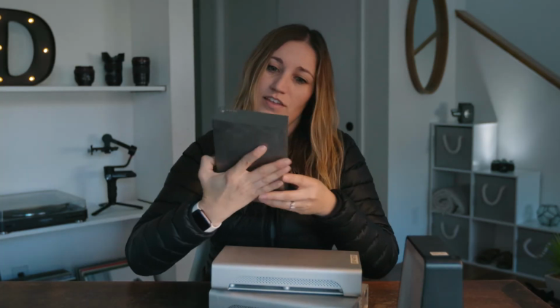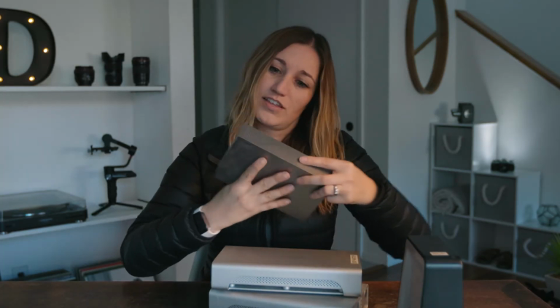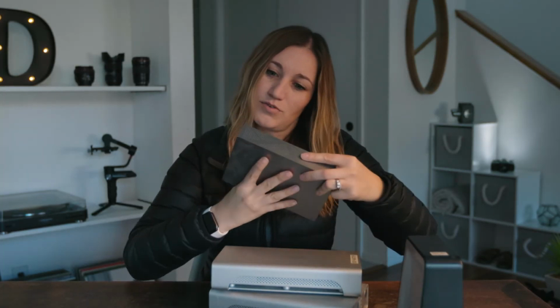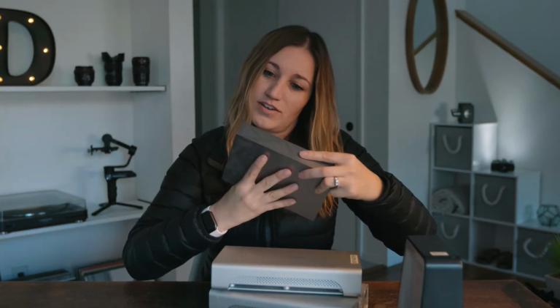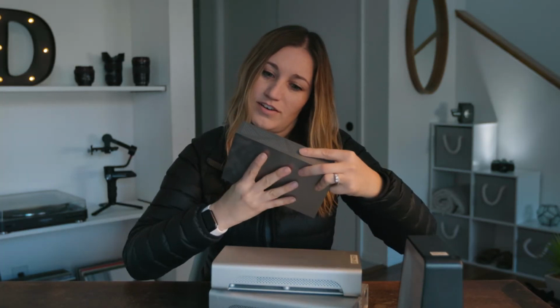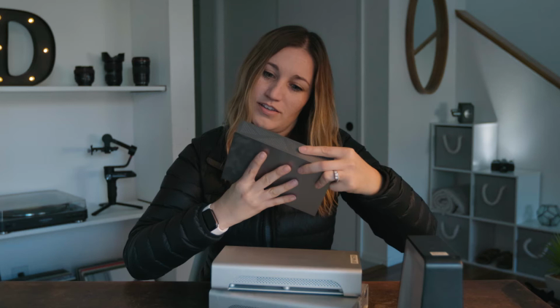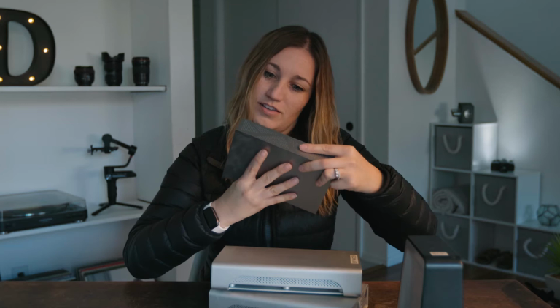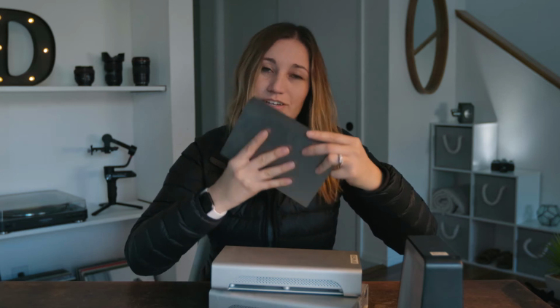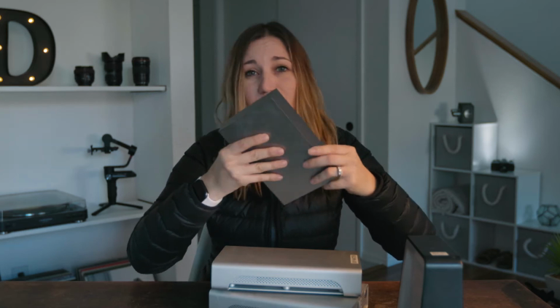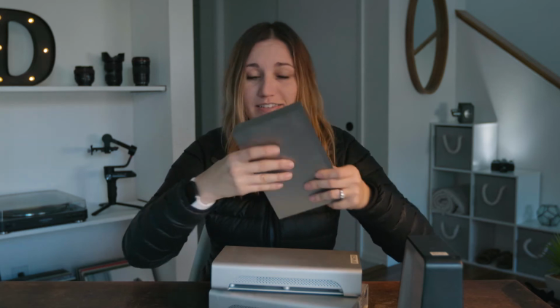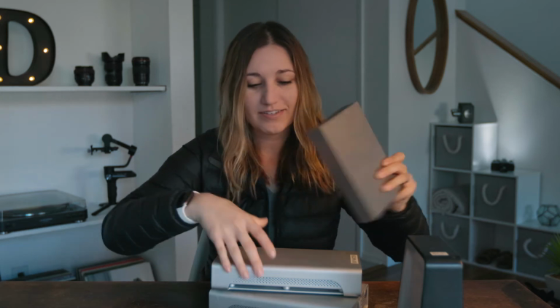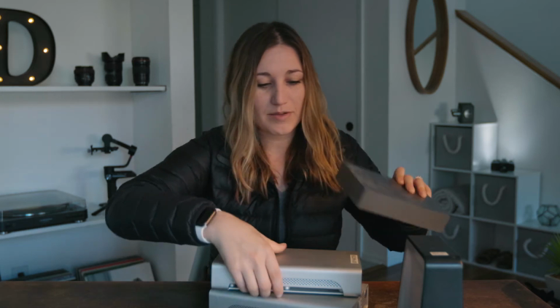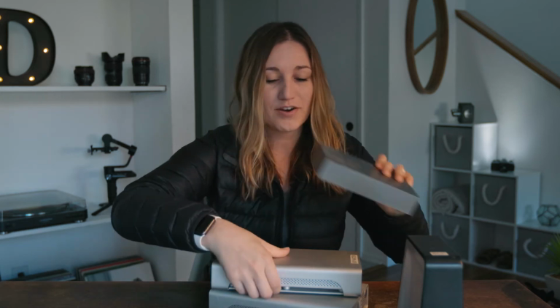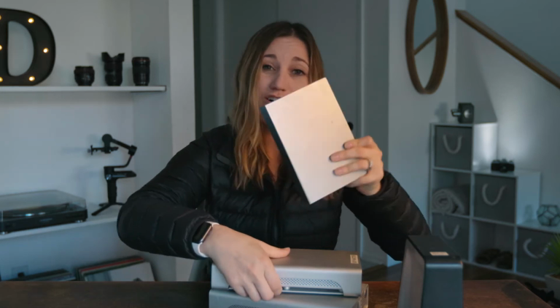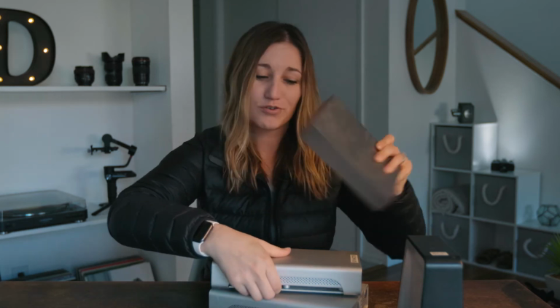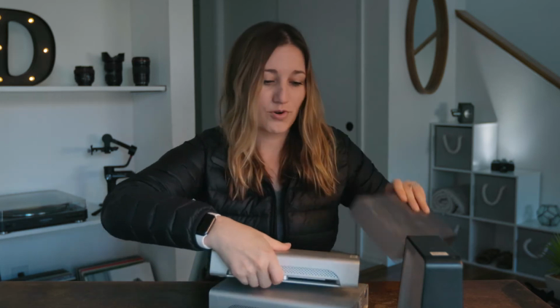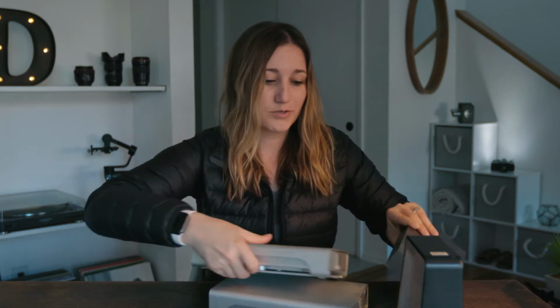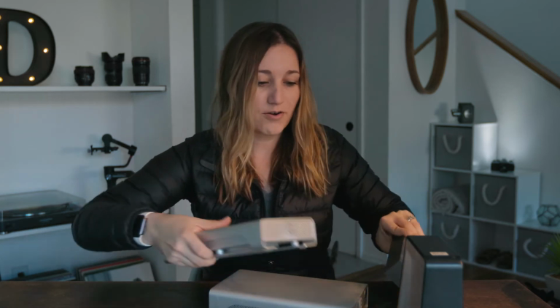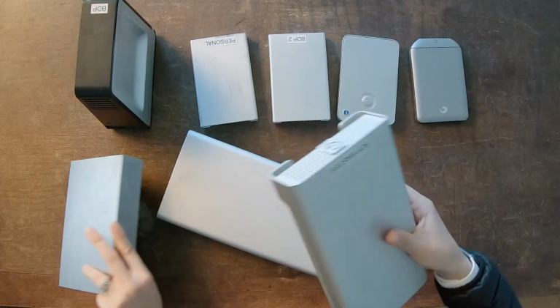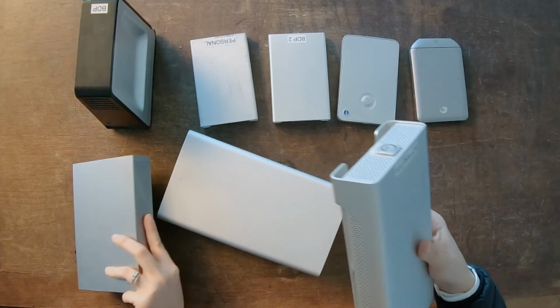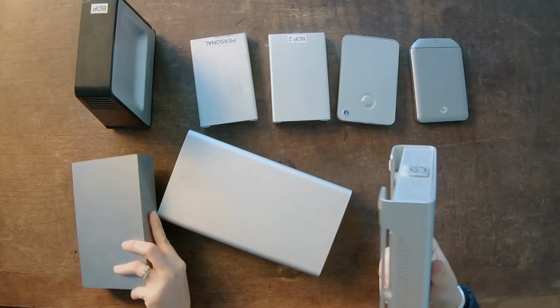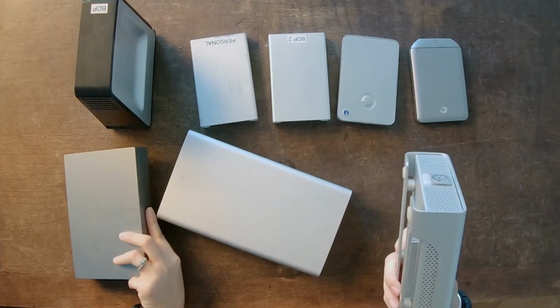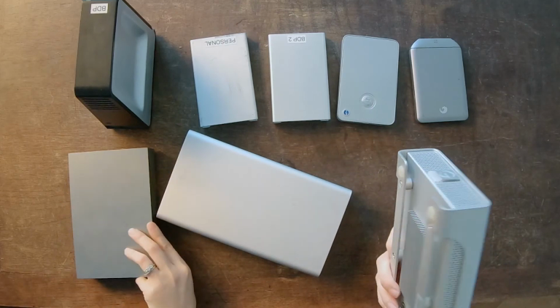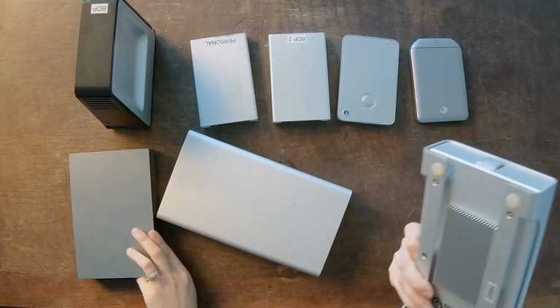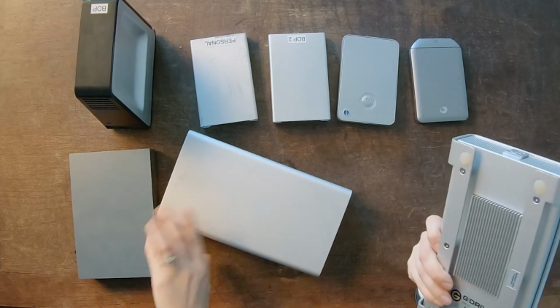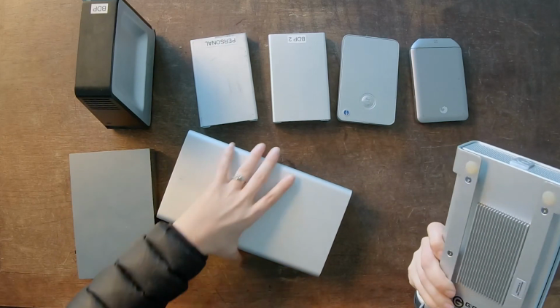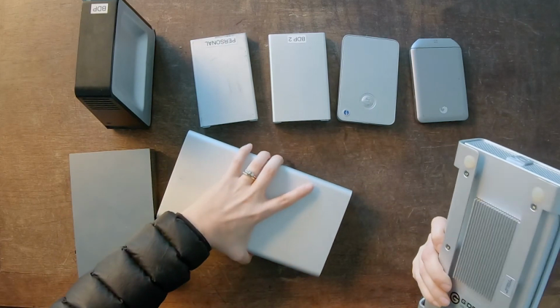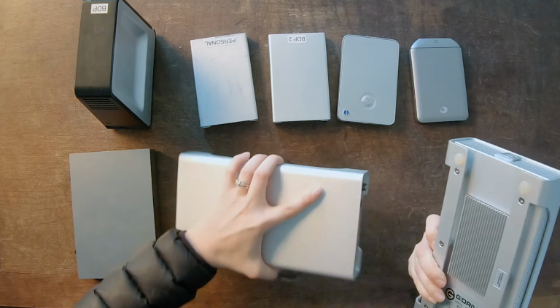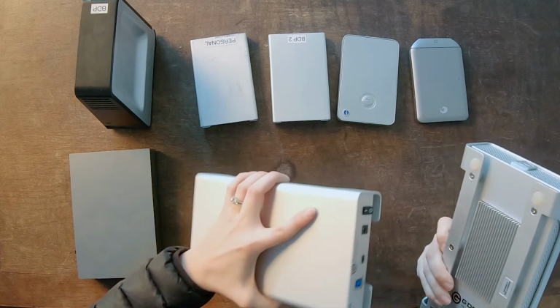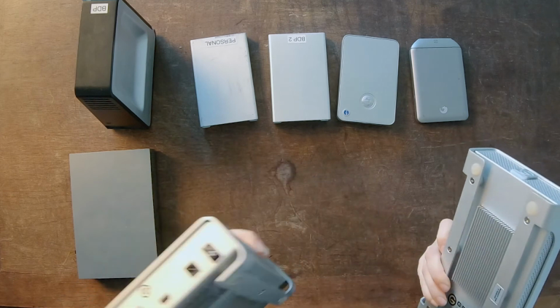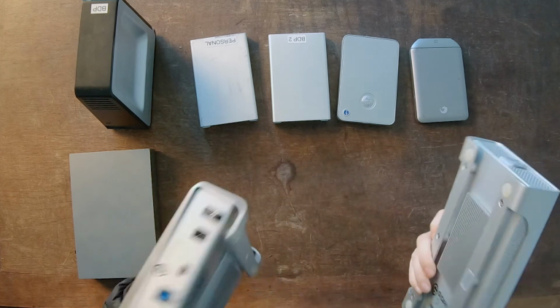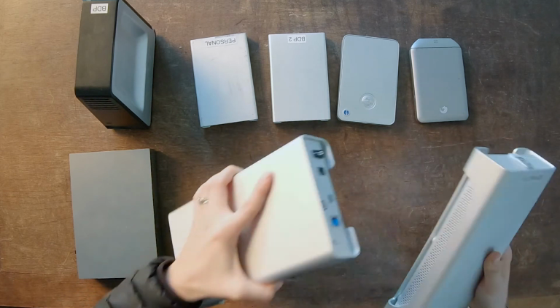This one — three terabytes. A lot better. Also requires power. And then I think both of these are two terabytes.